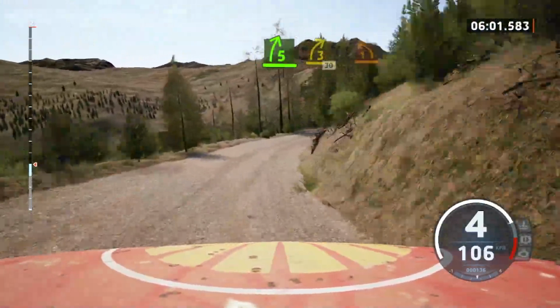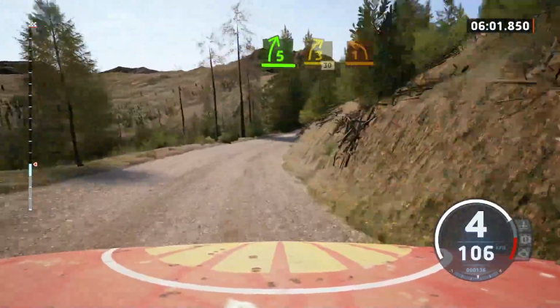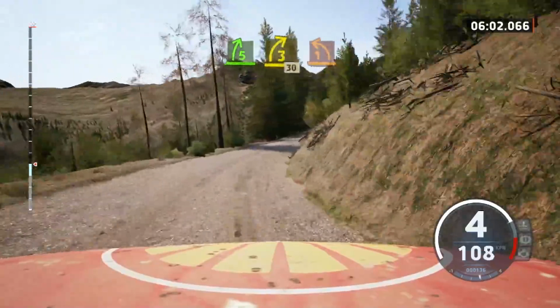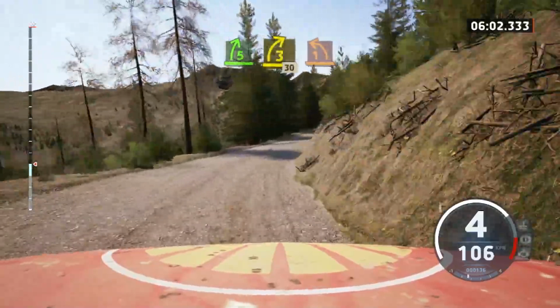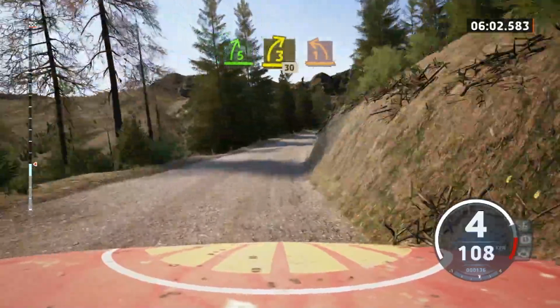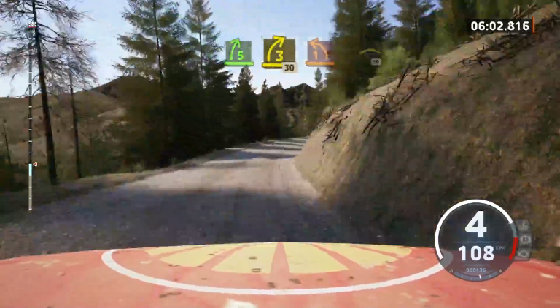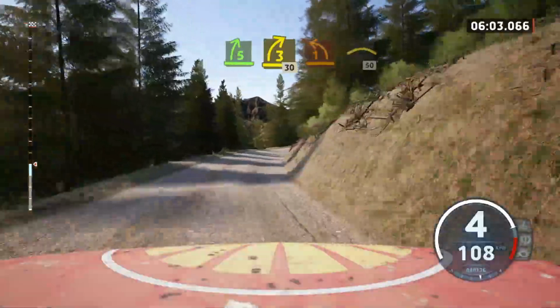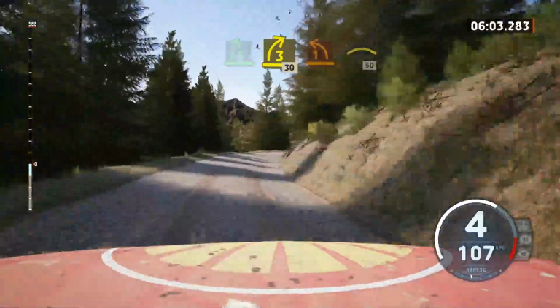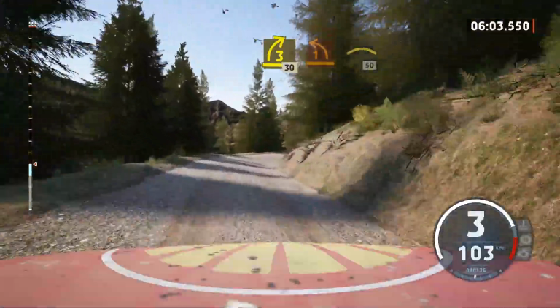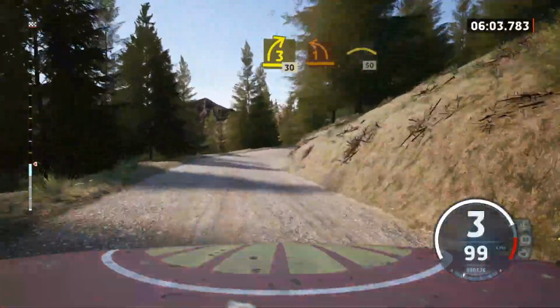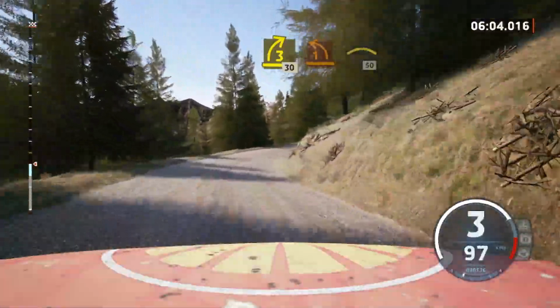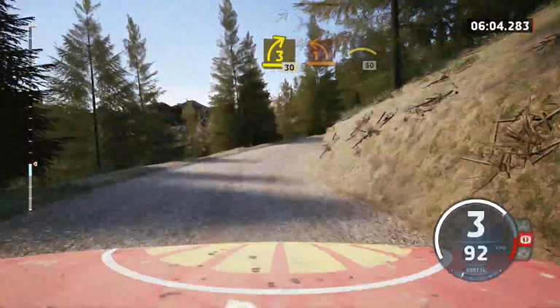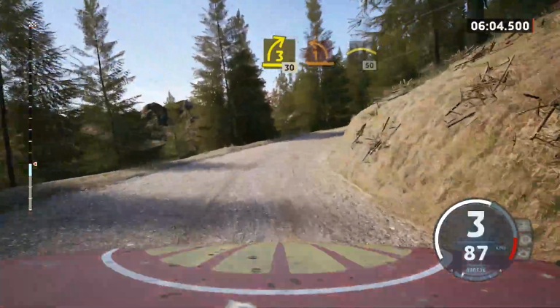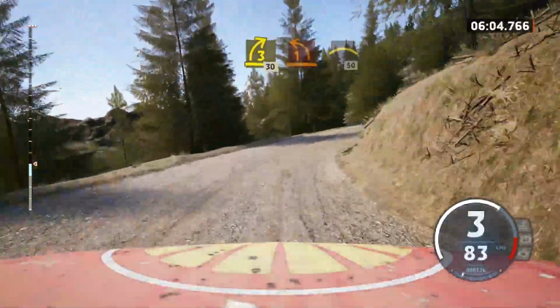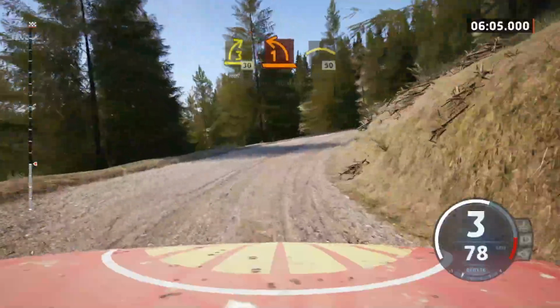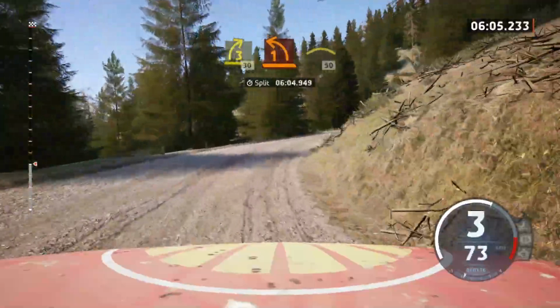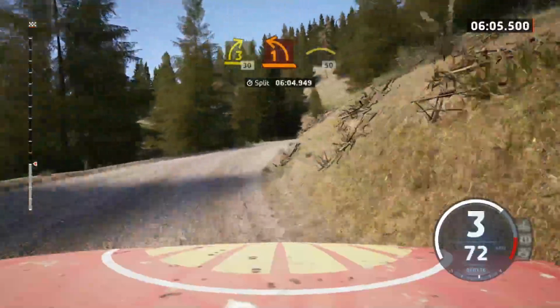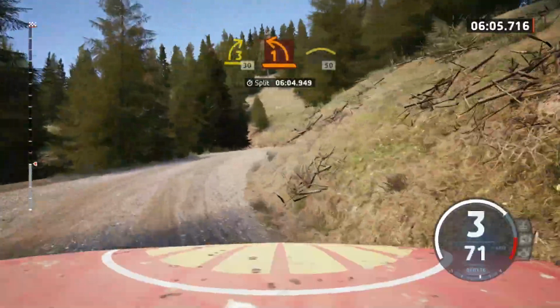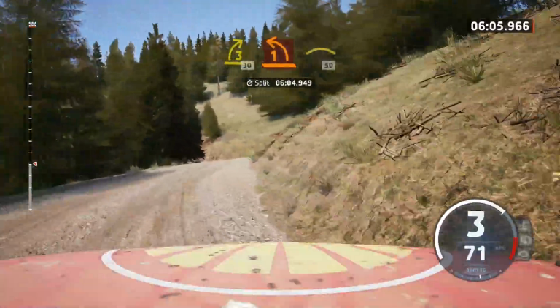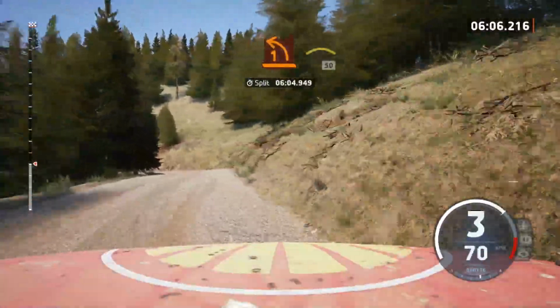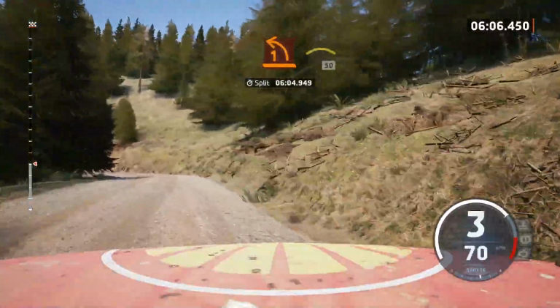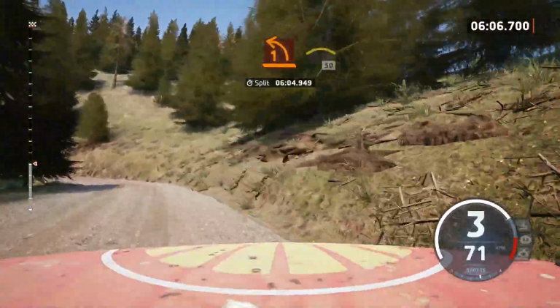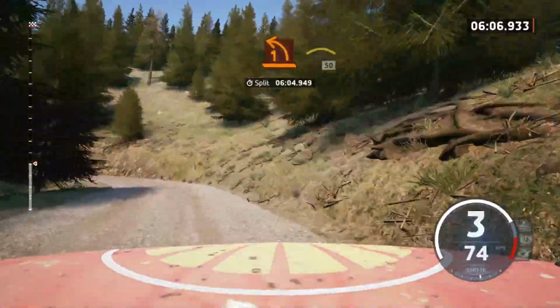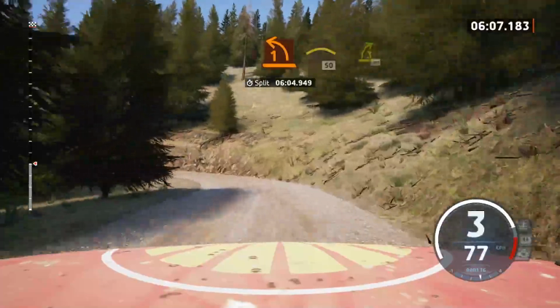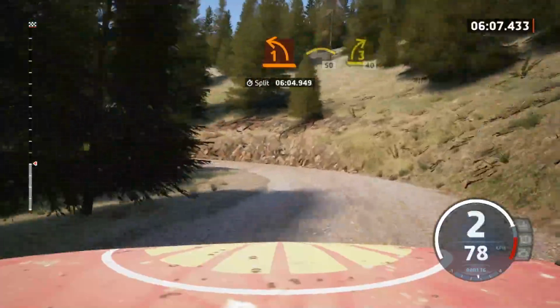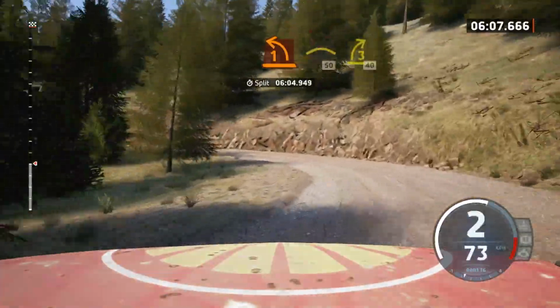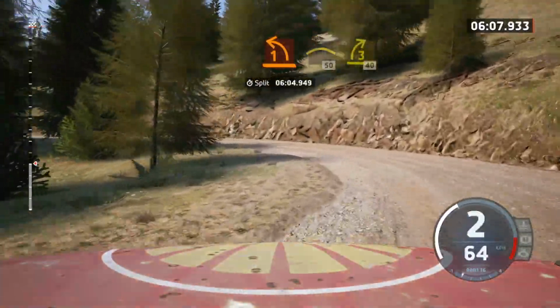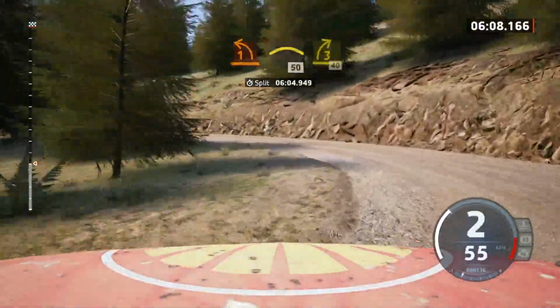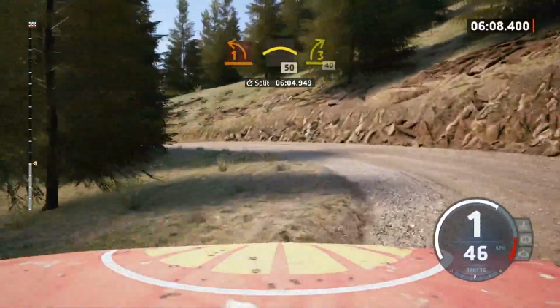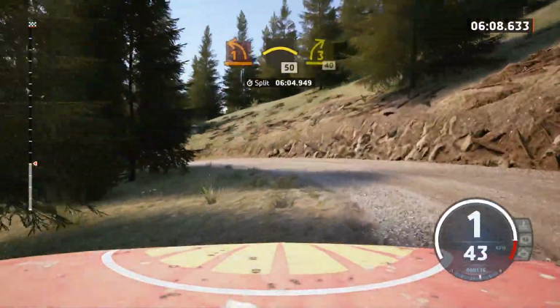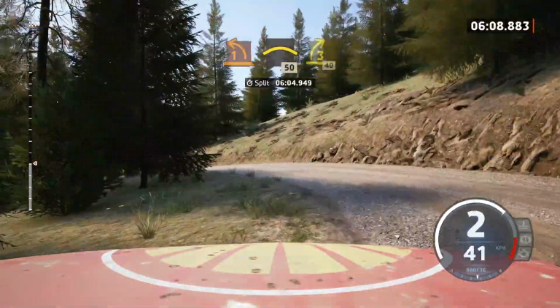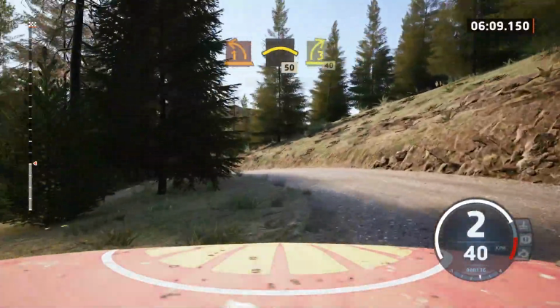1 left, tightens, into crest, 50. 3 right, tightens, 40.